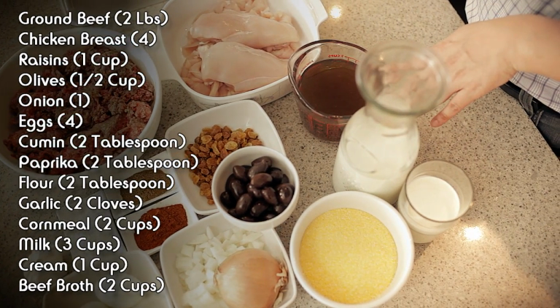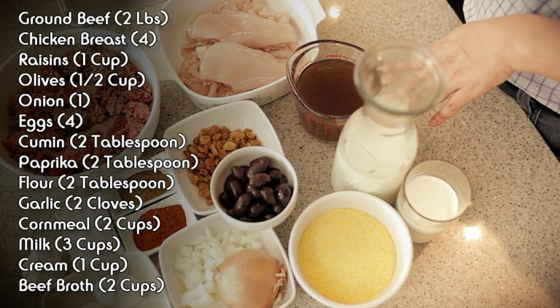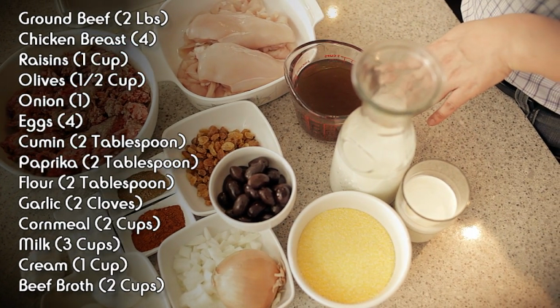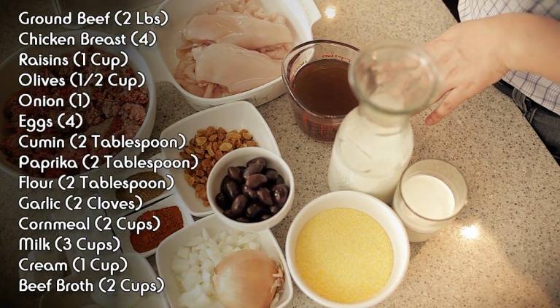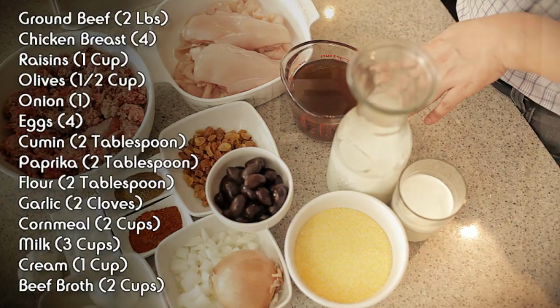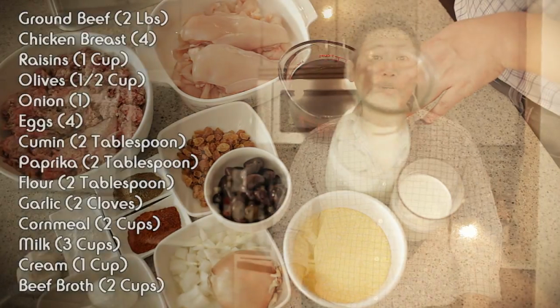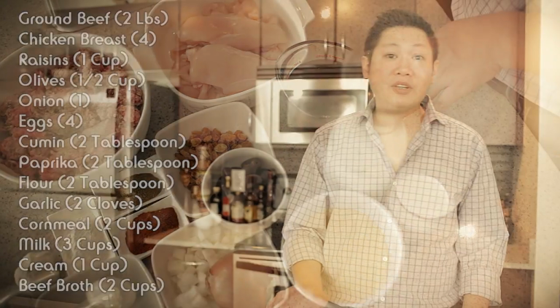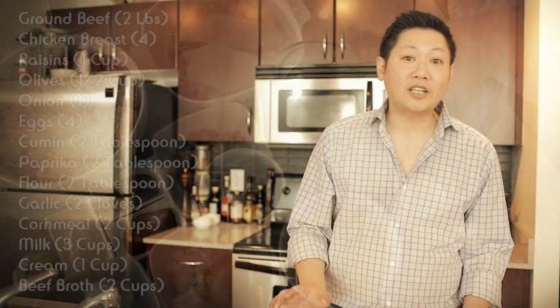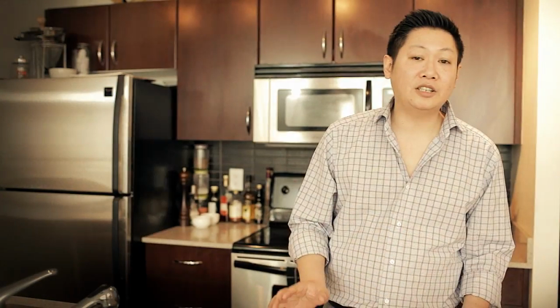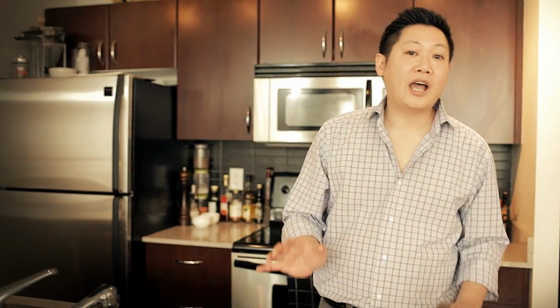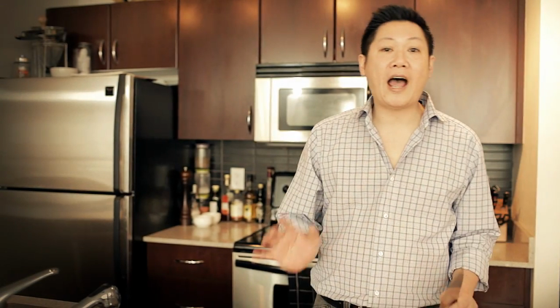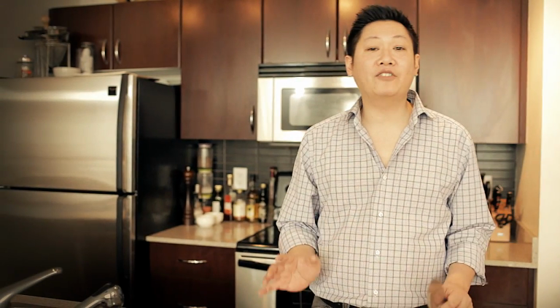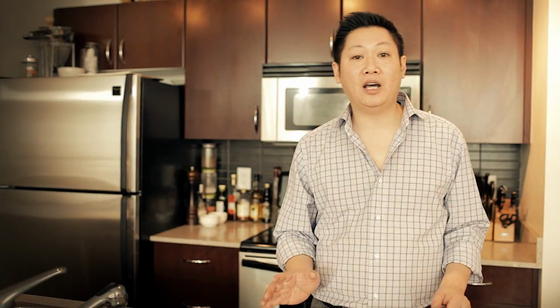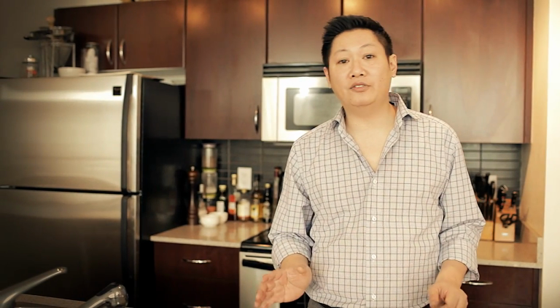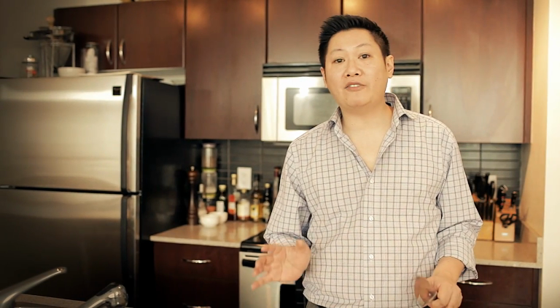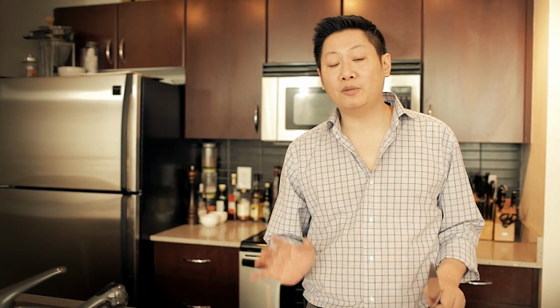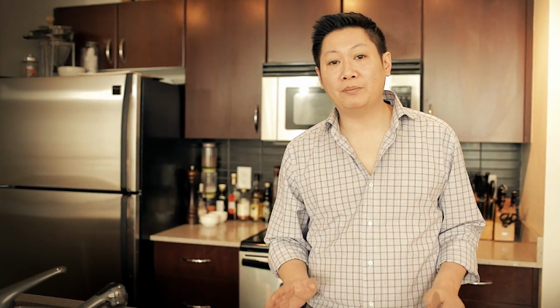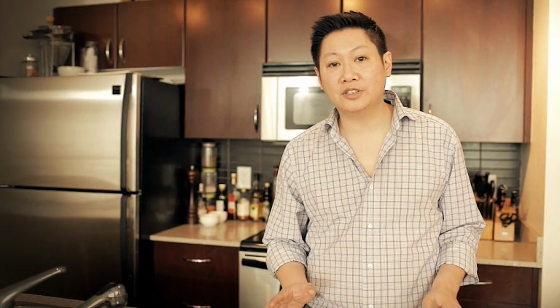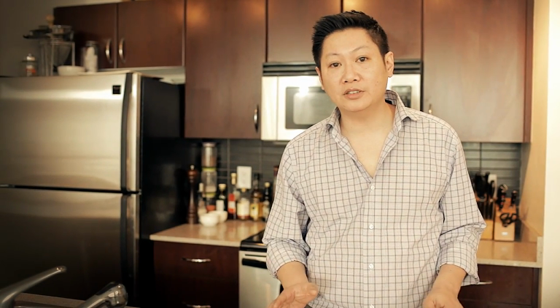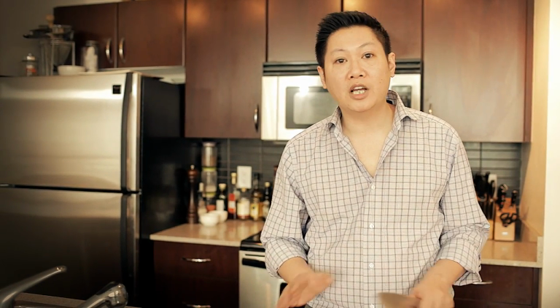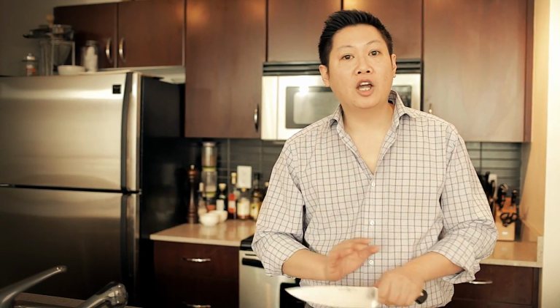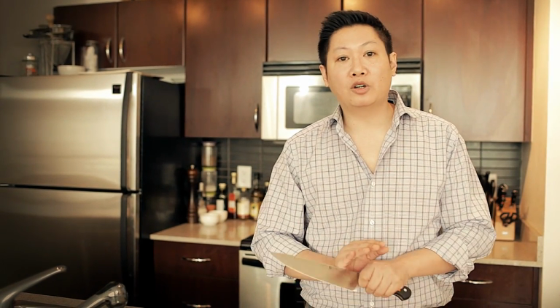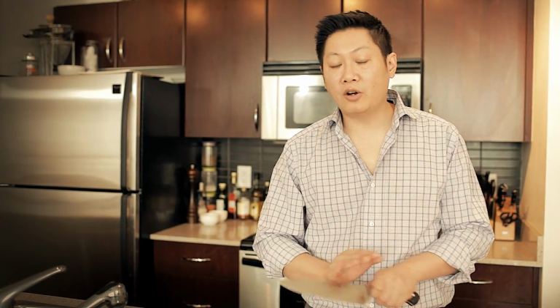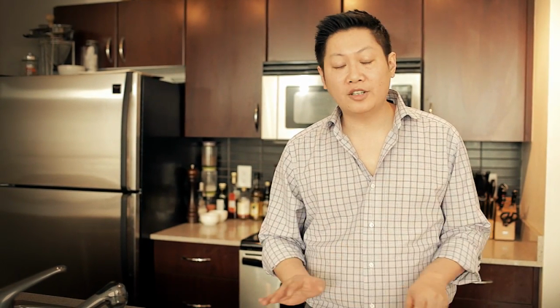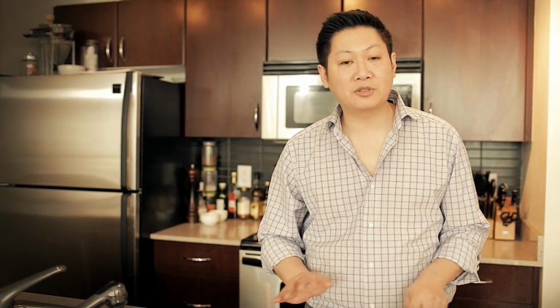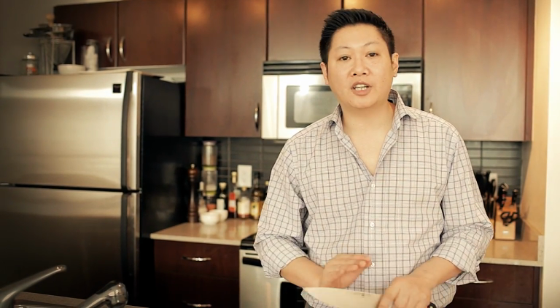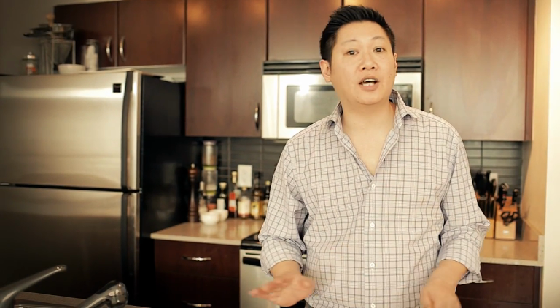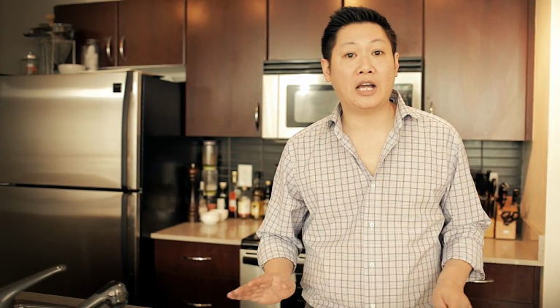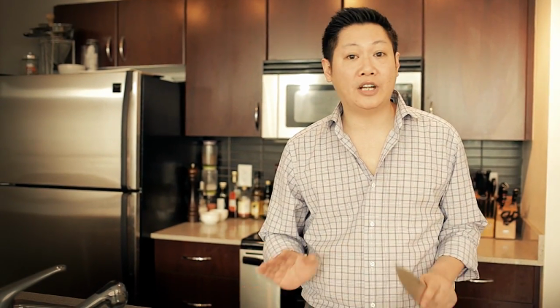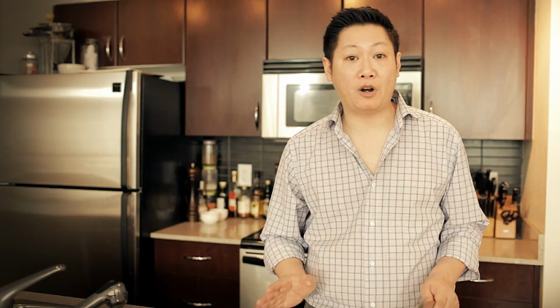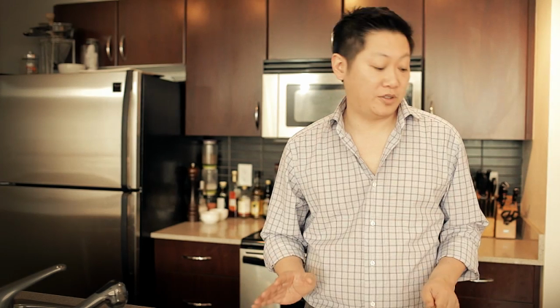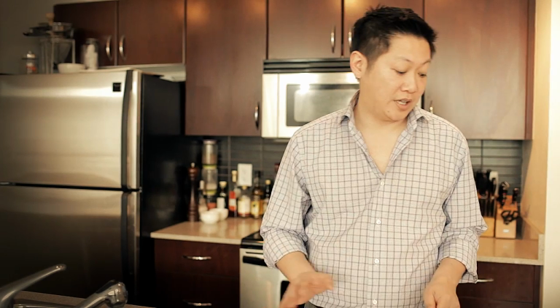Let's begin by prepping. Prepping is actually half the battle. If you have good prepping skills, your cooking time is gonna cut down to half — and I promise you that.